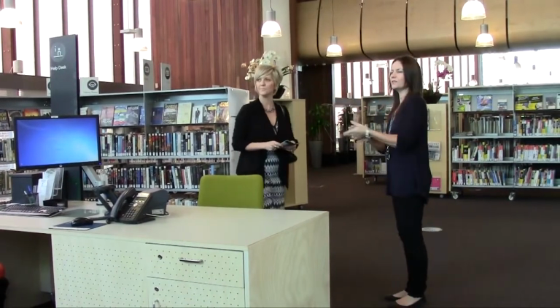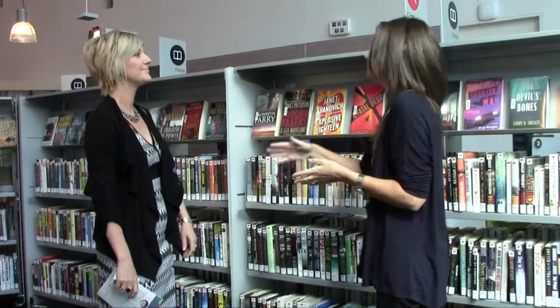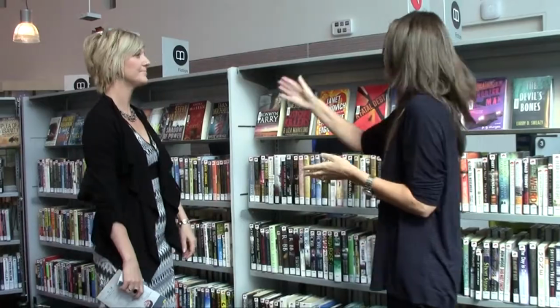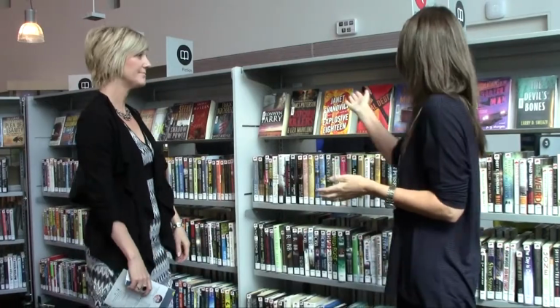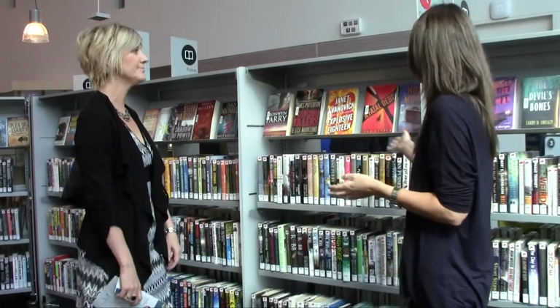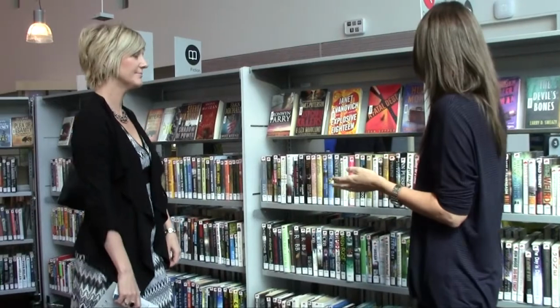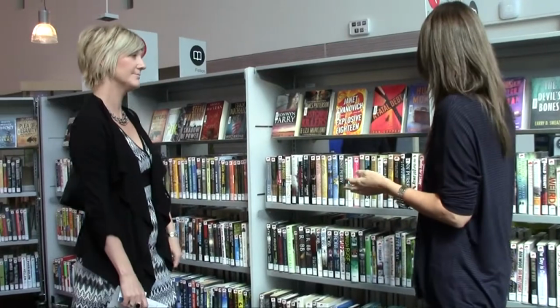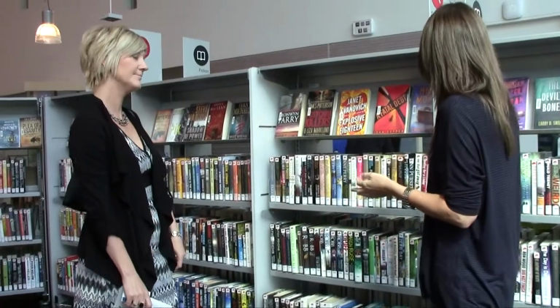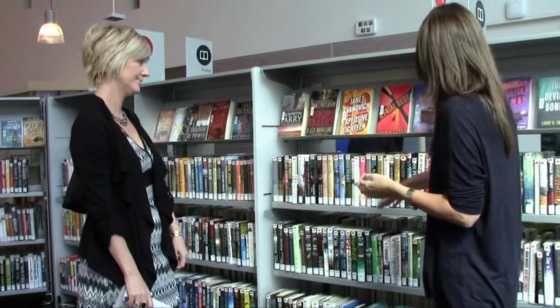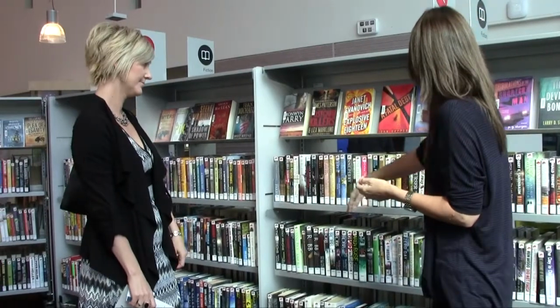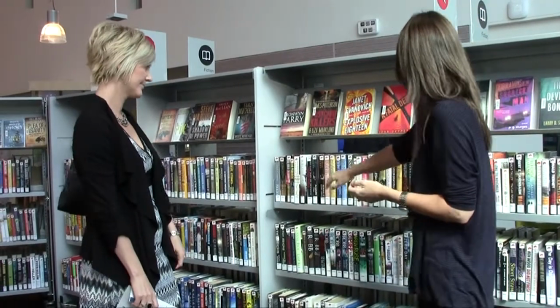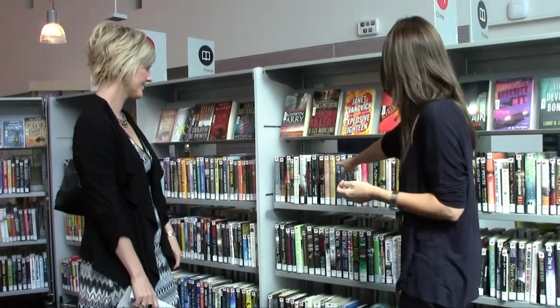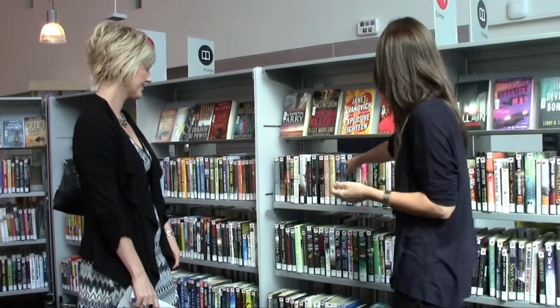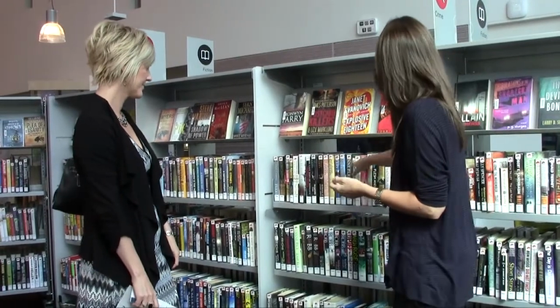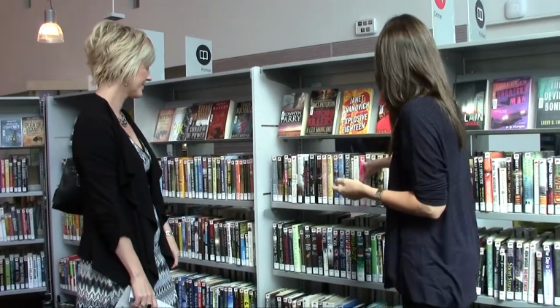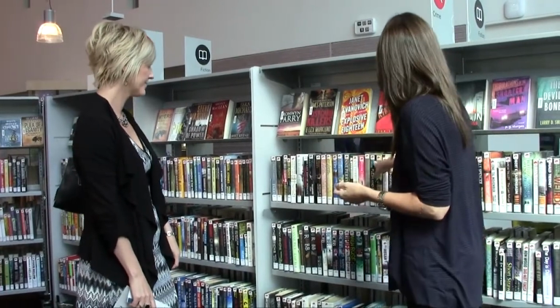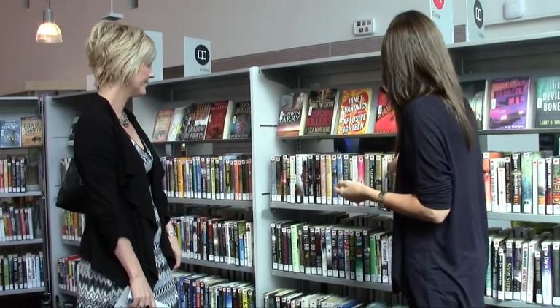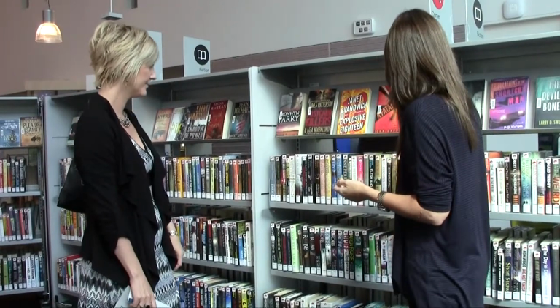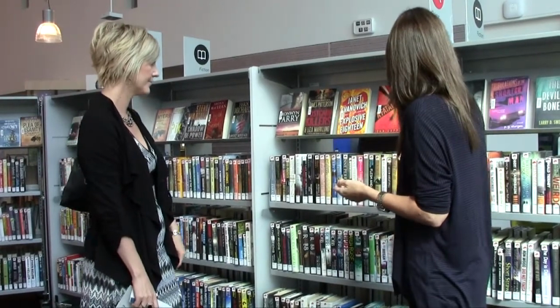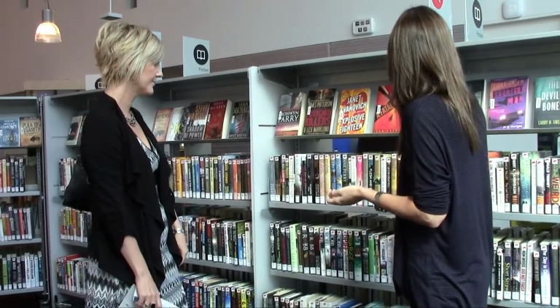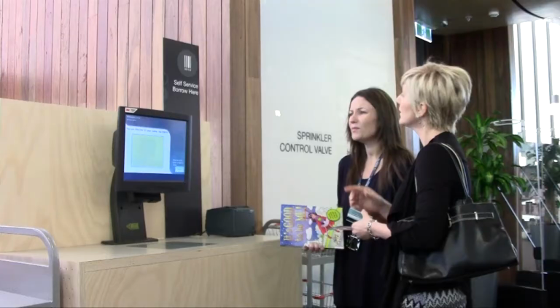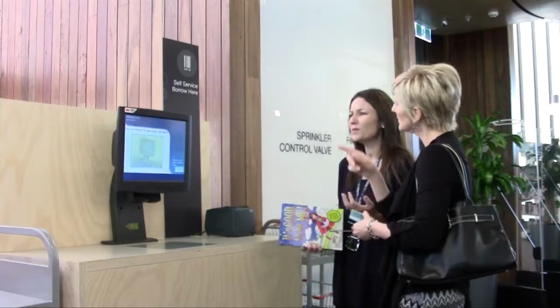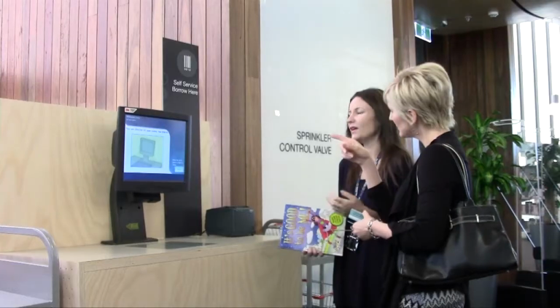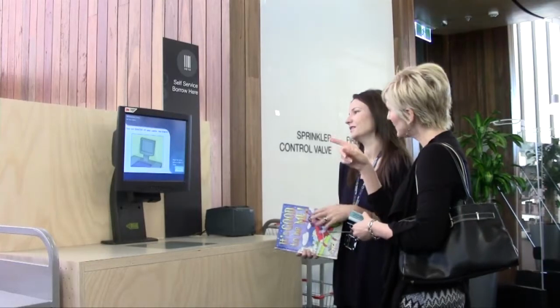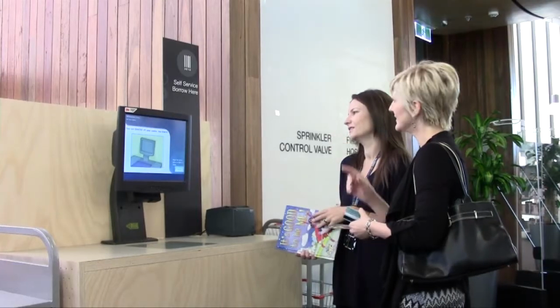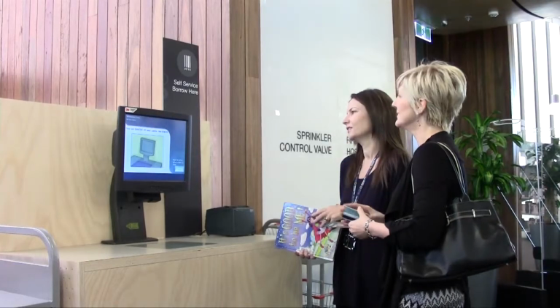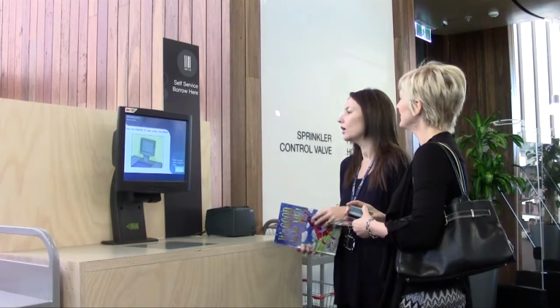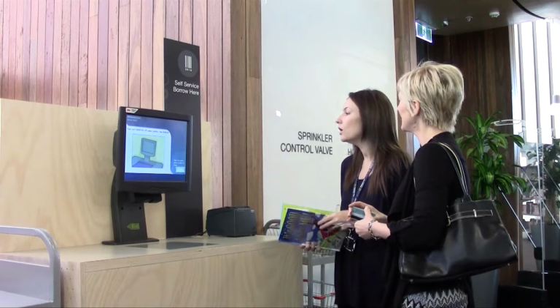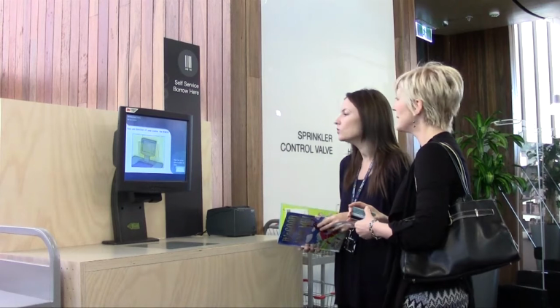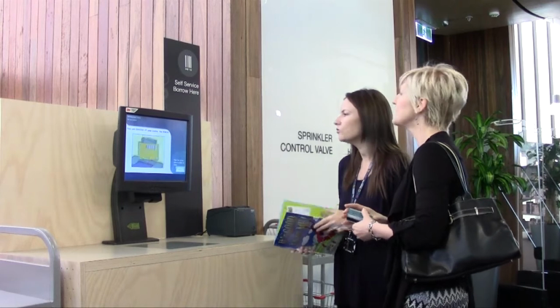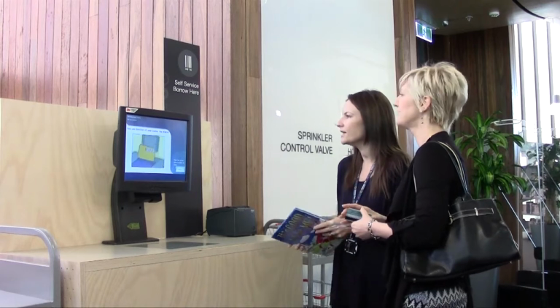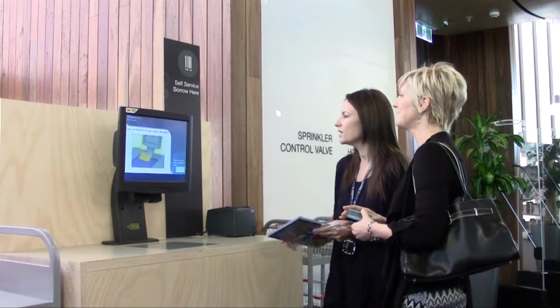If you have time, the librarian will be happy to show you around the library and demonstrate how to borrow an item.